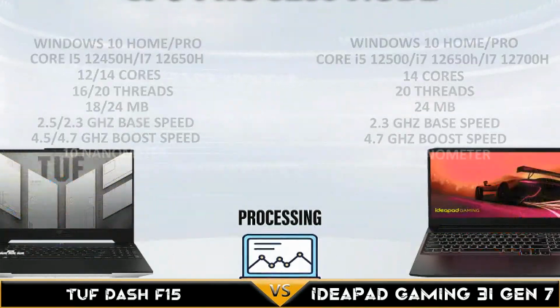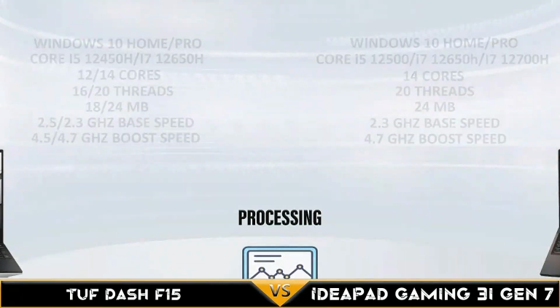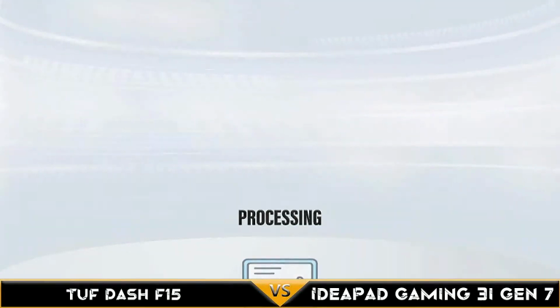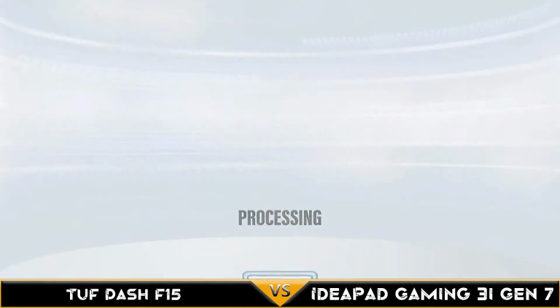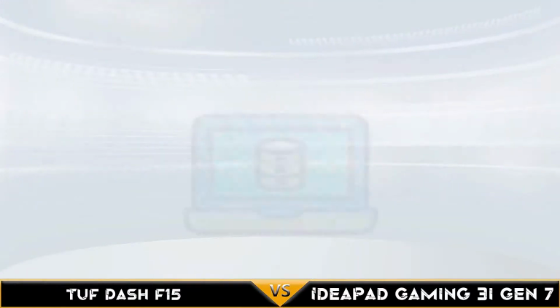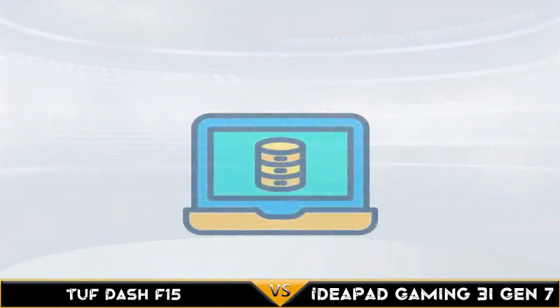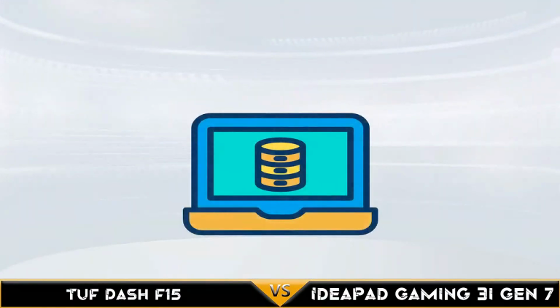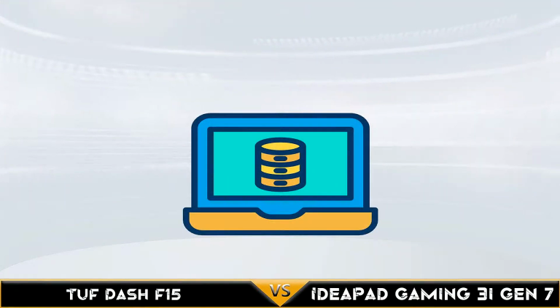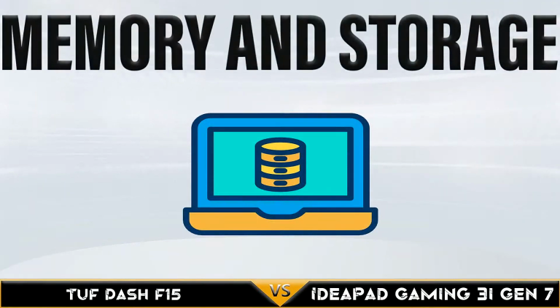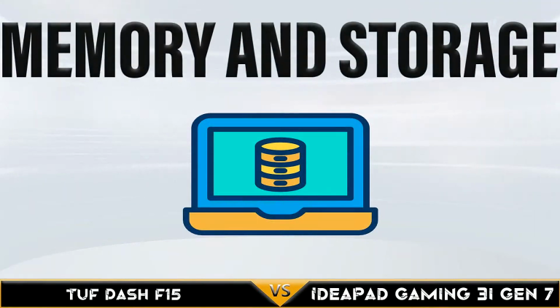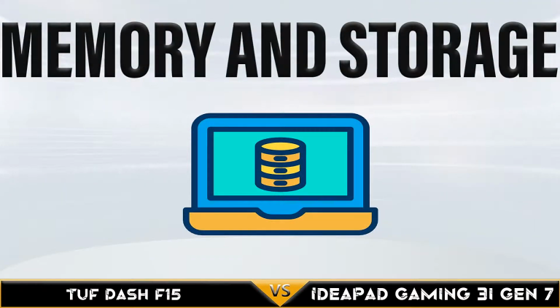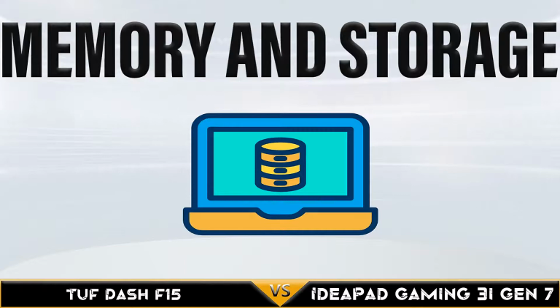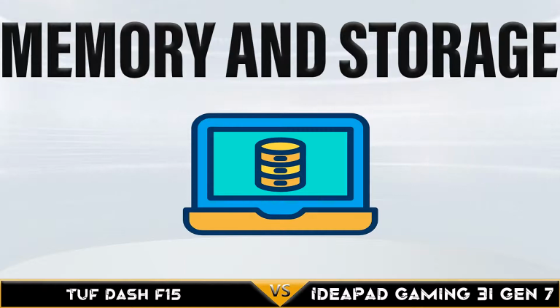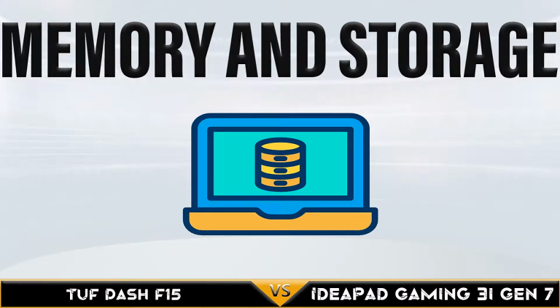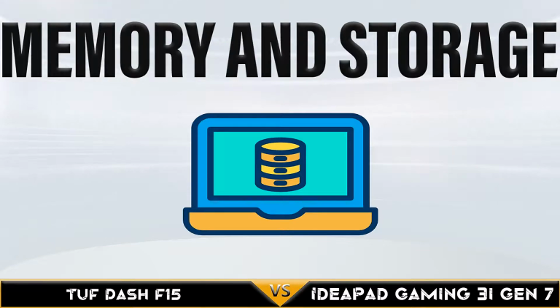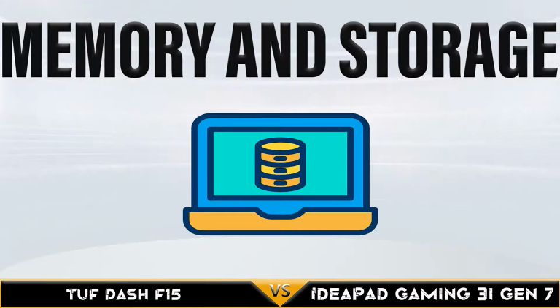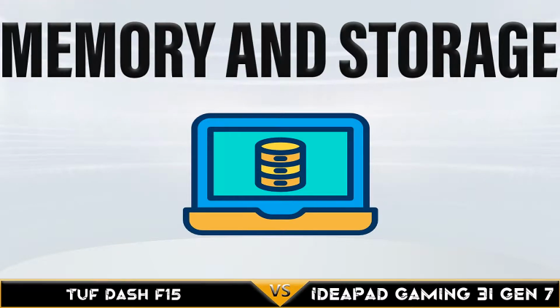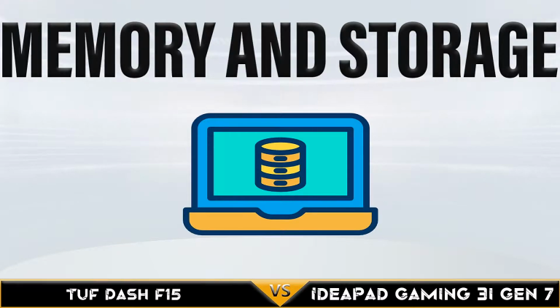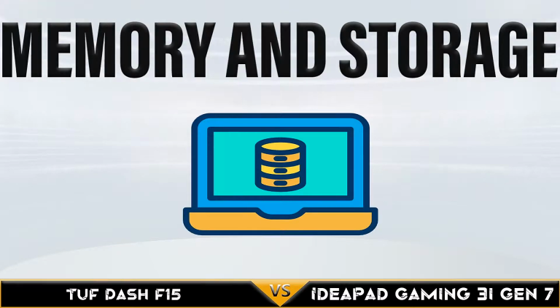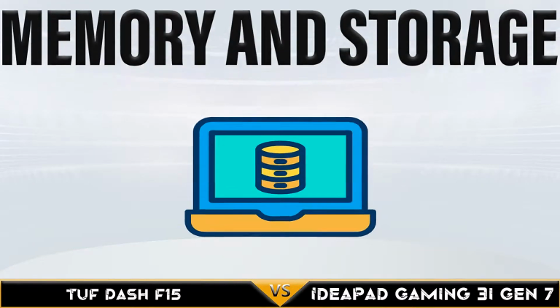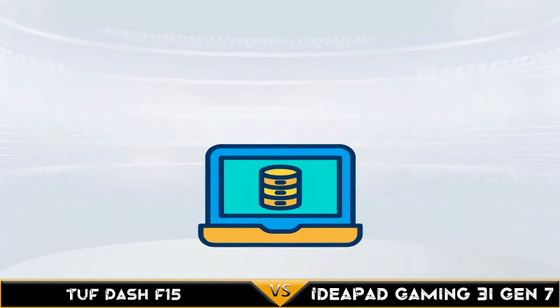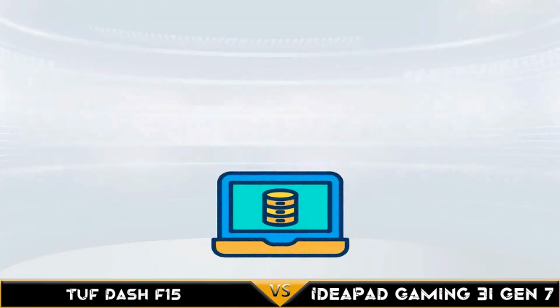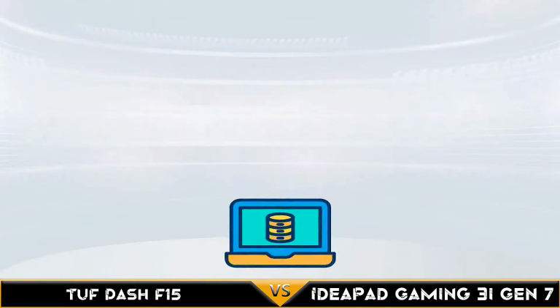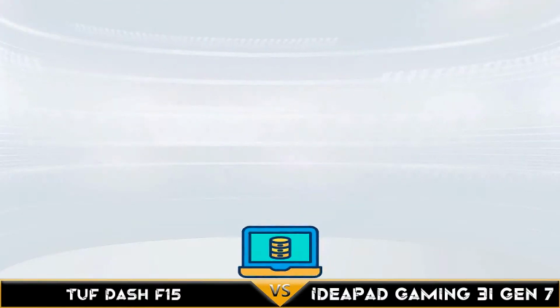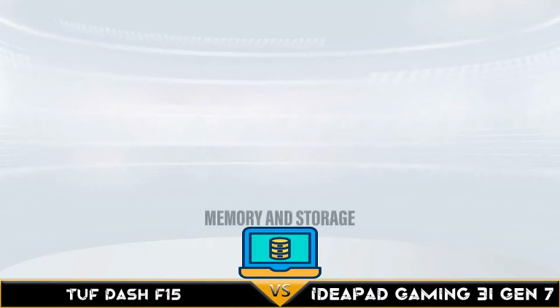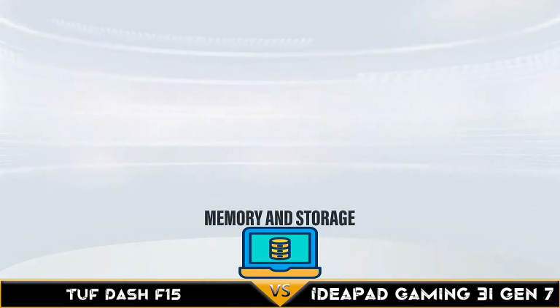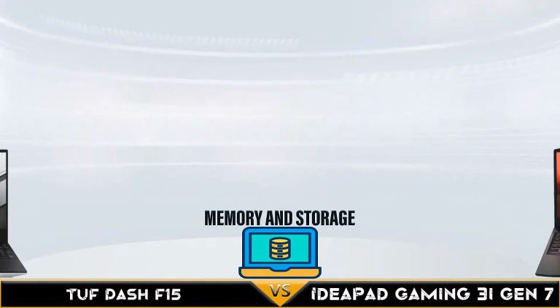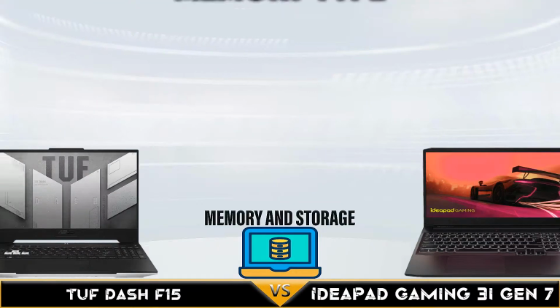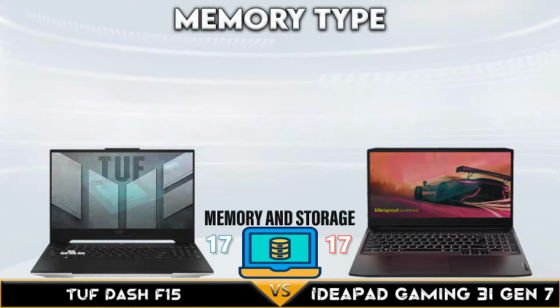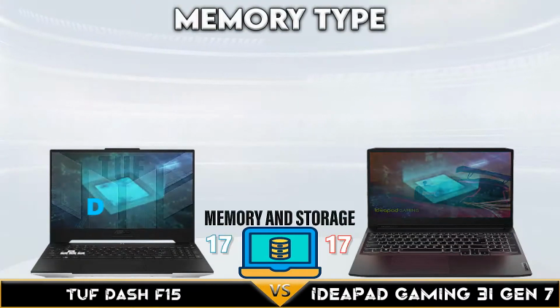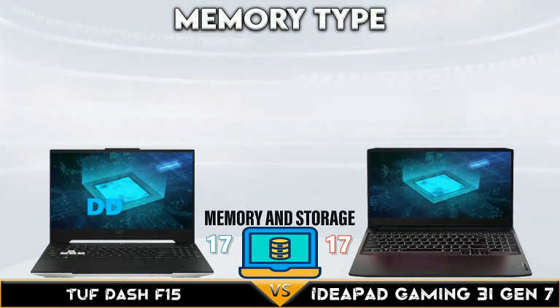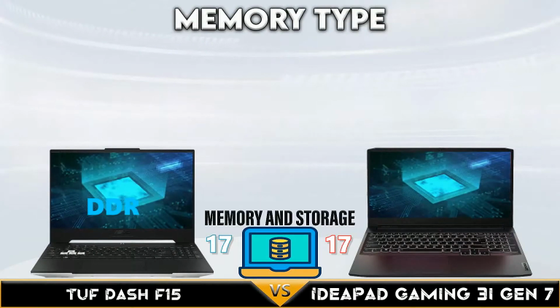Now finally the Ideapad Gaming 3 wins the CPU support overall with three CPU models to choose from.